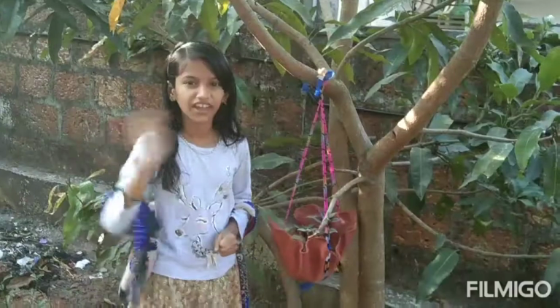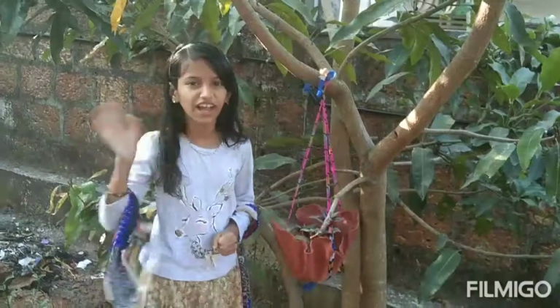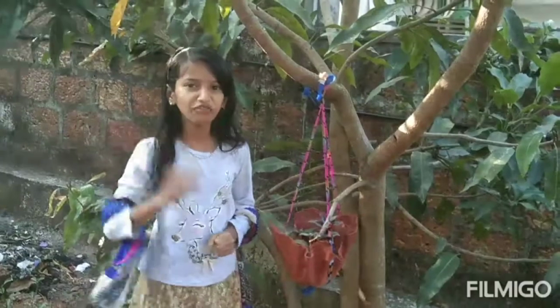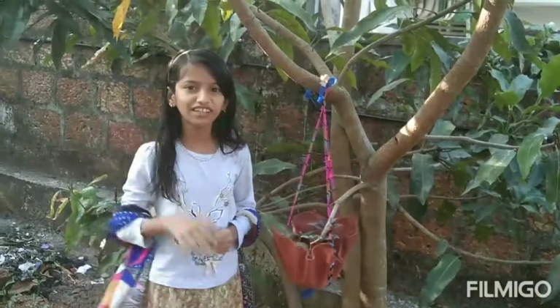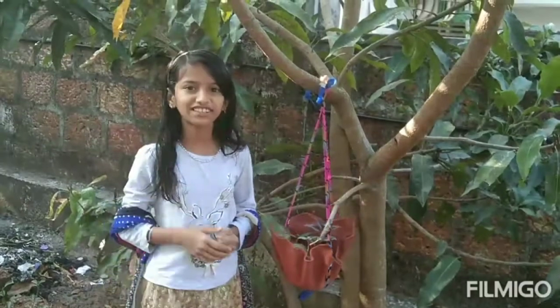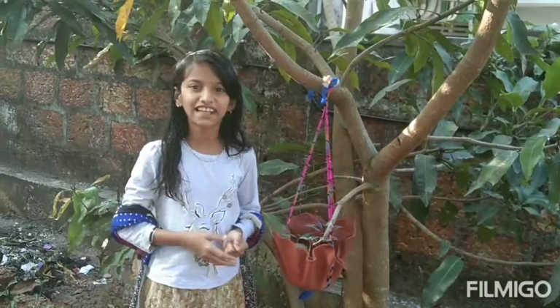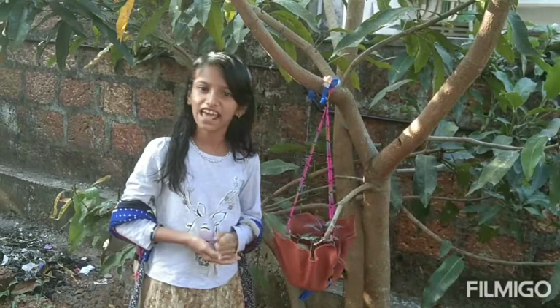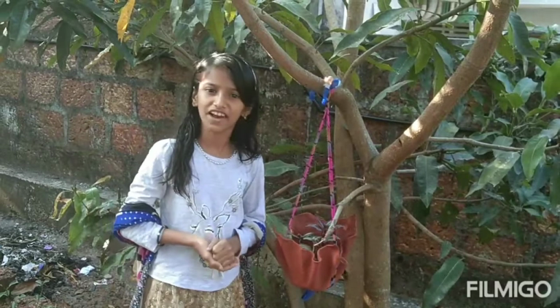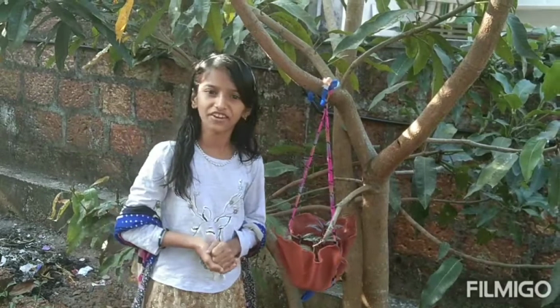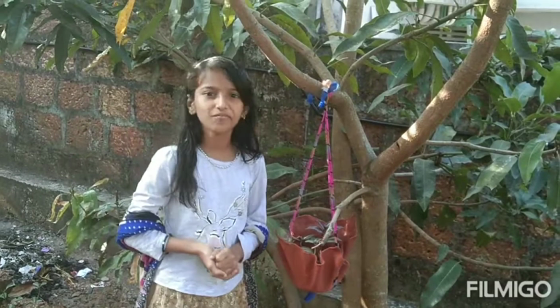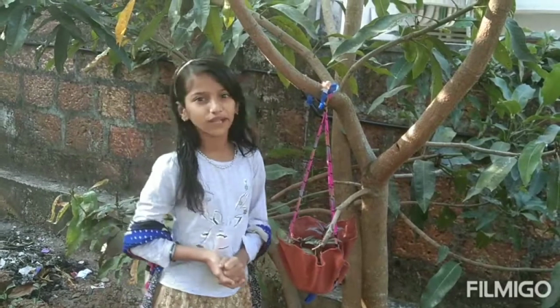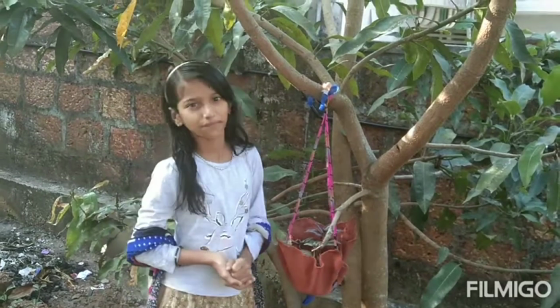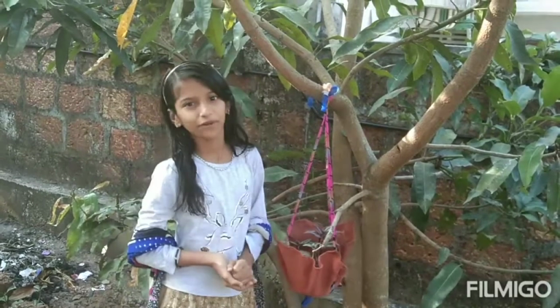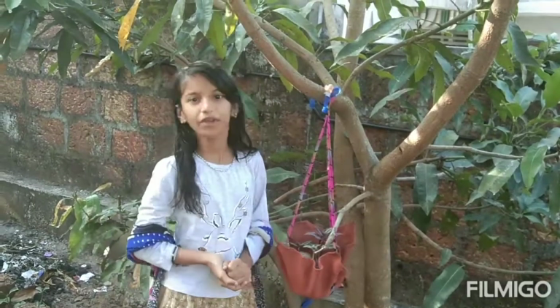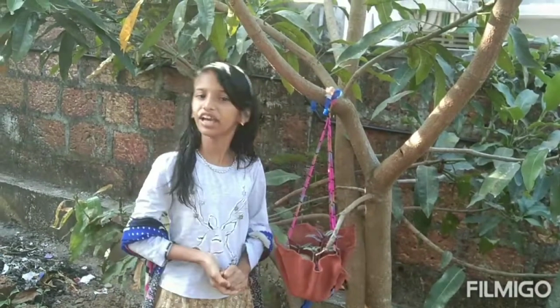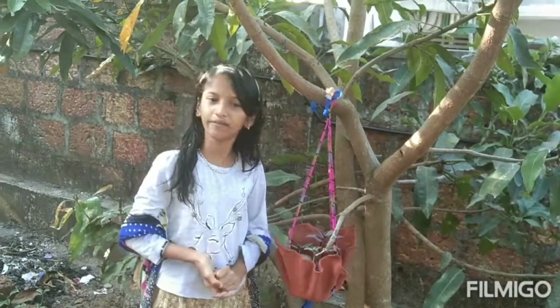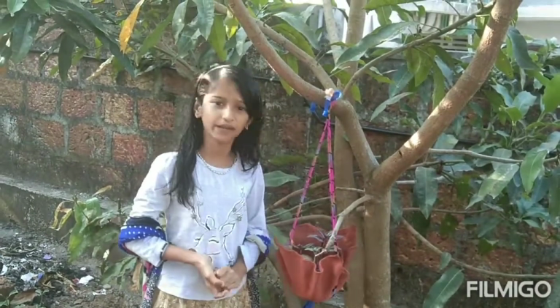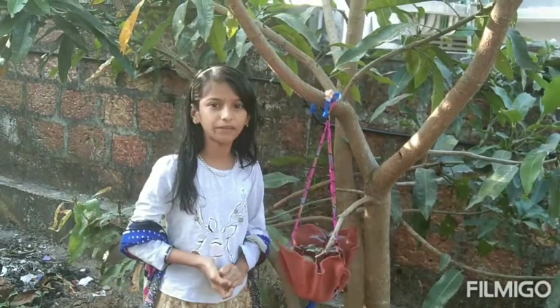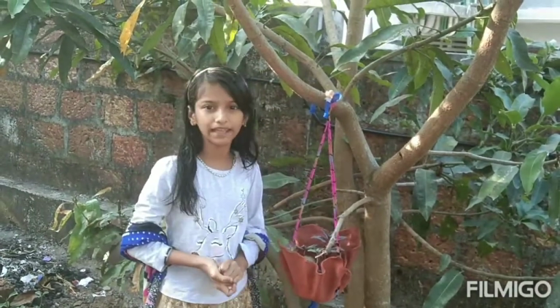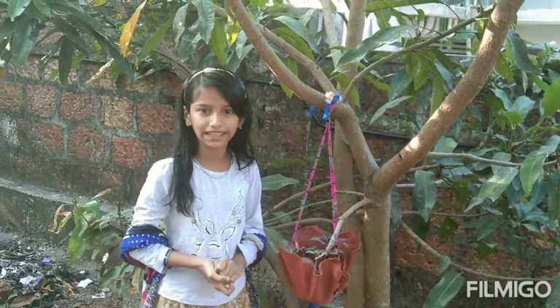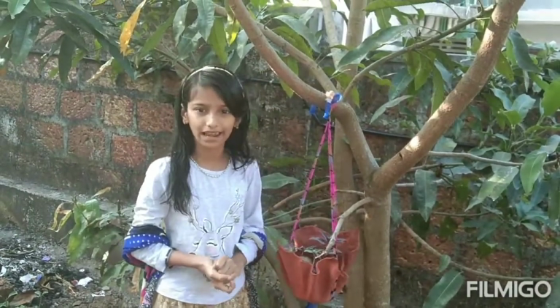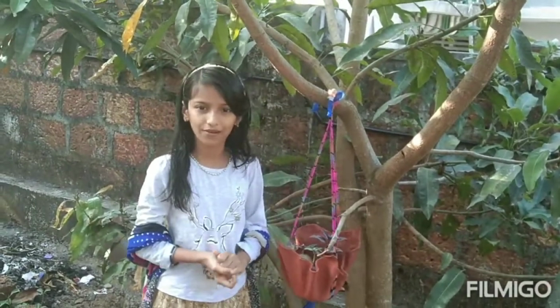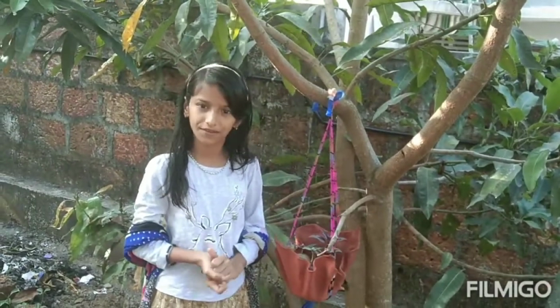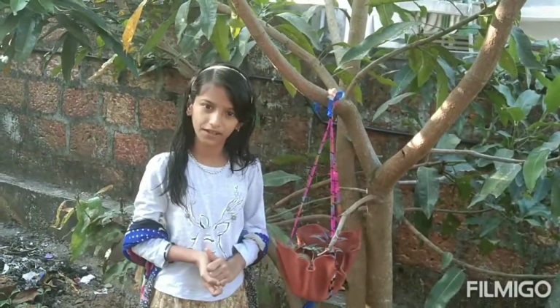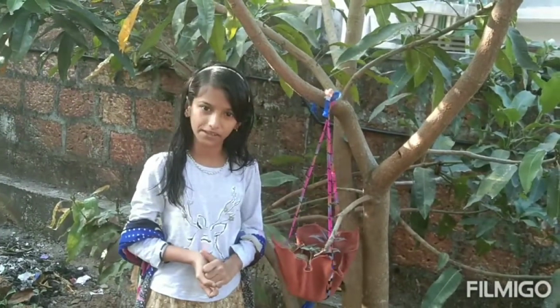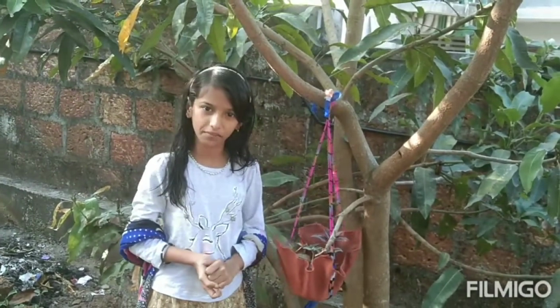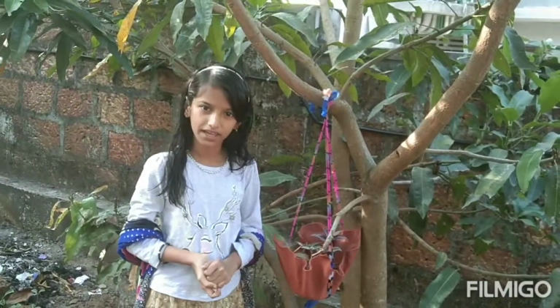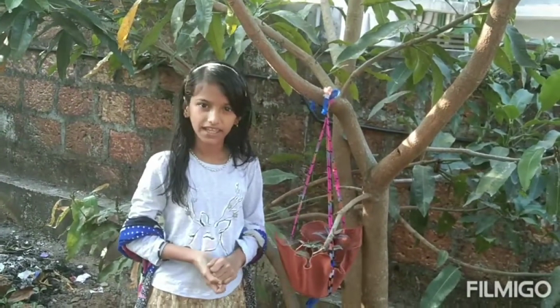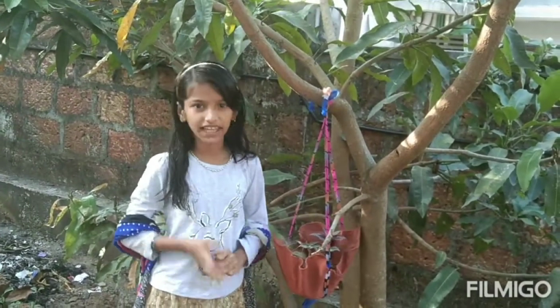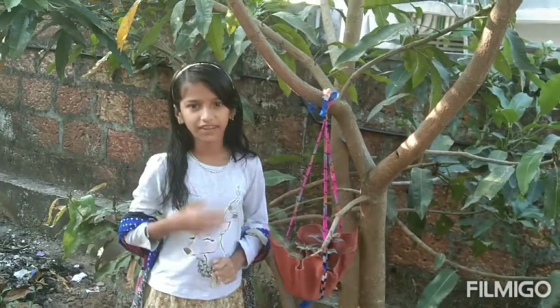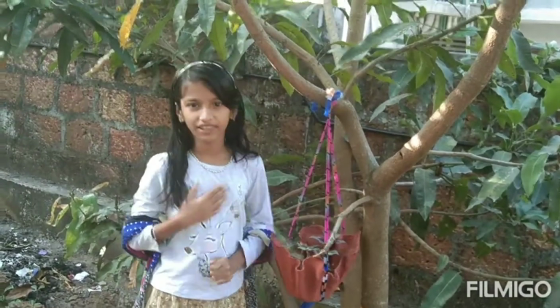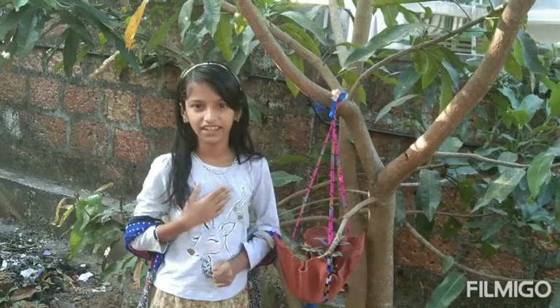Hi friends, hello everyone! I'm the one who loves you on my channel. Welcome to my channel.